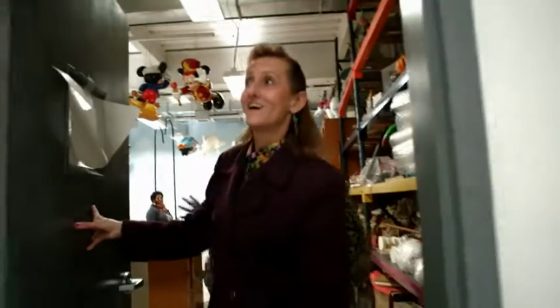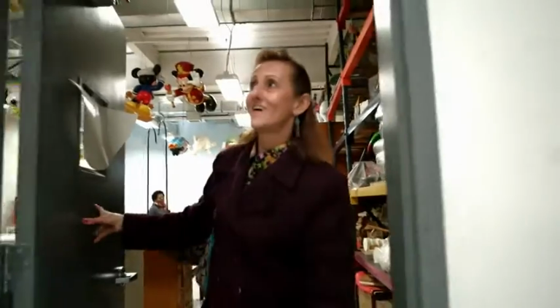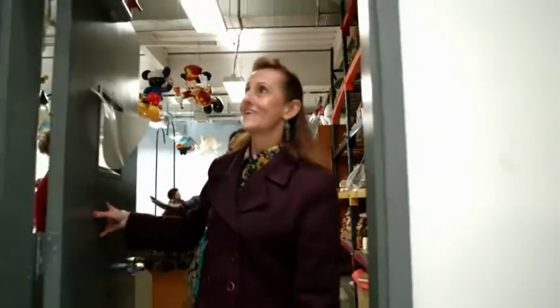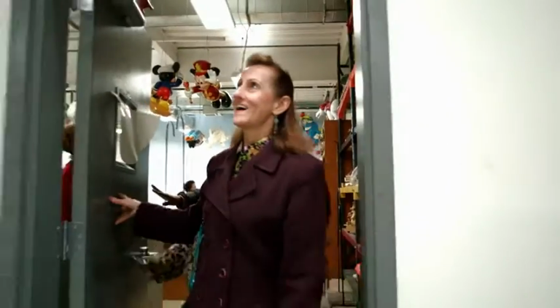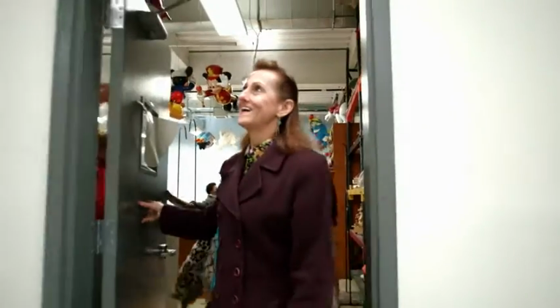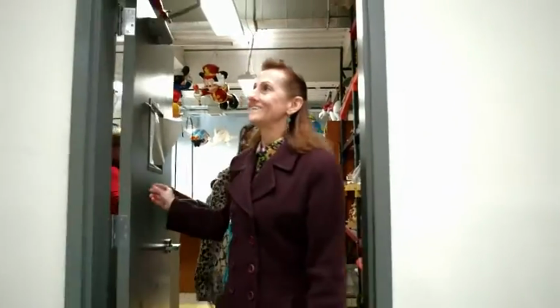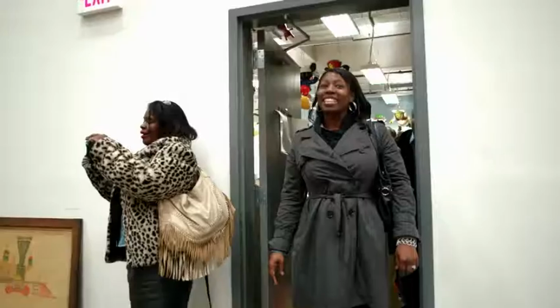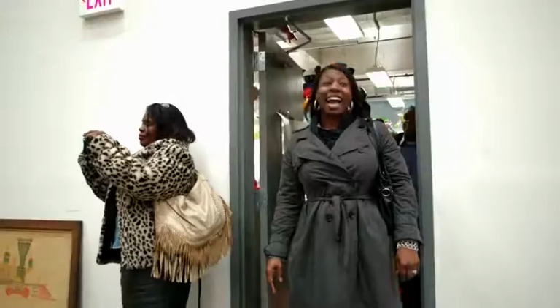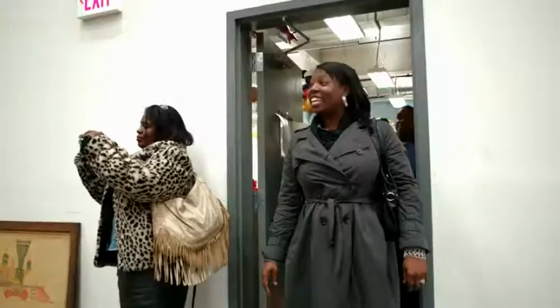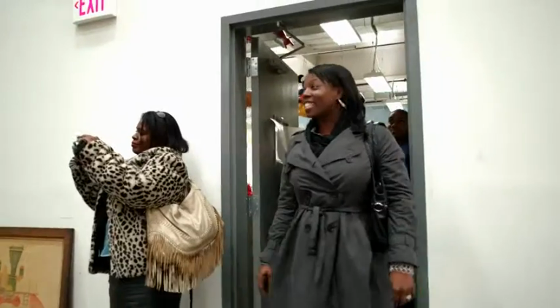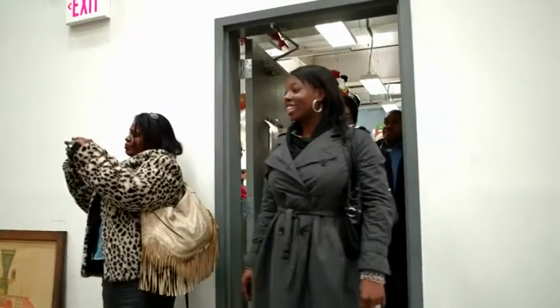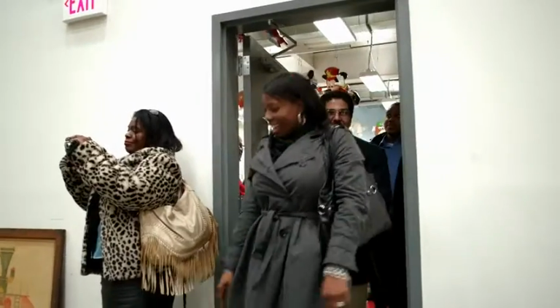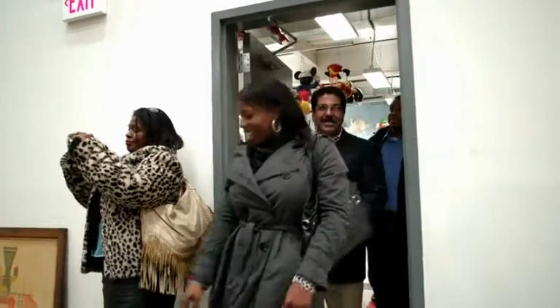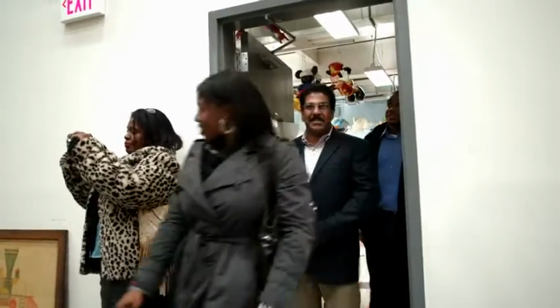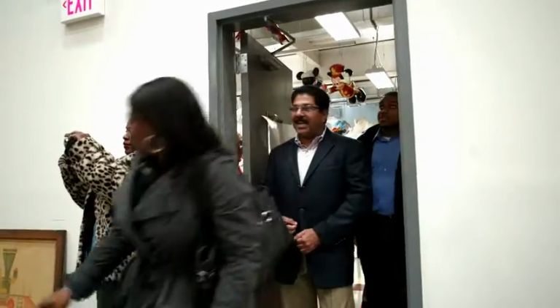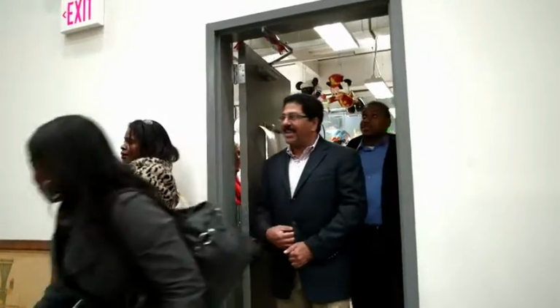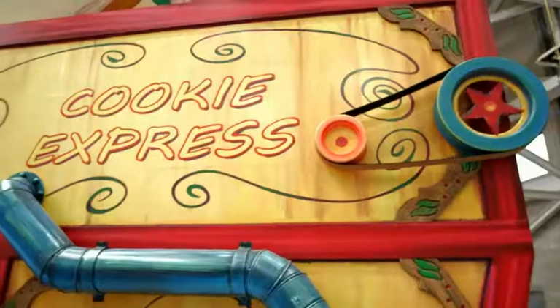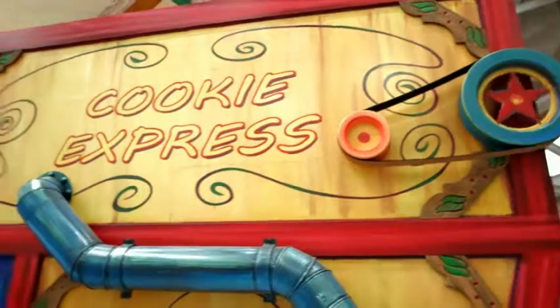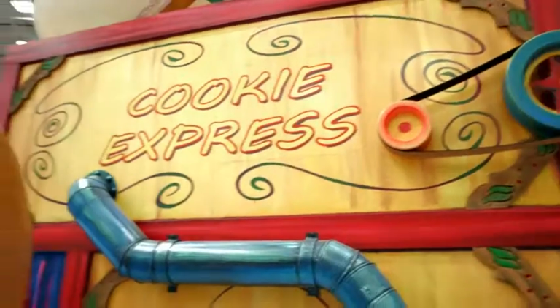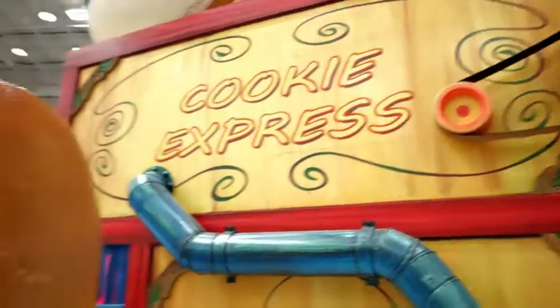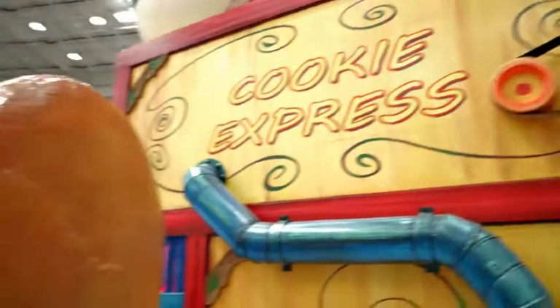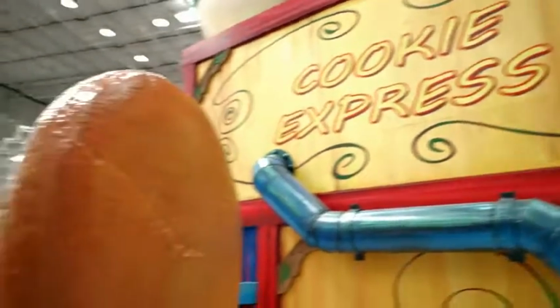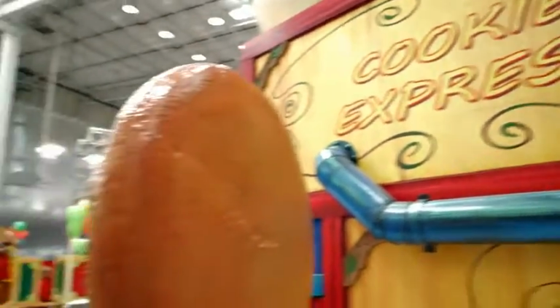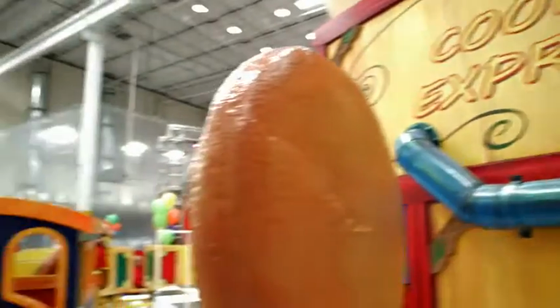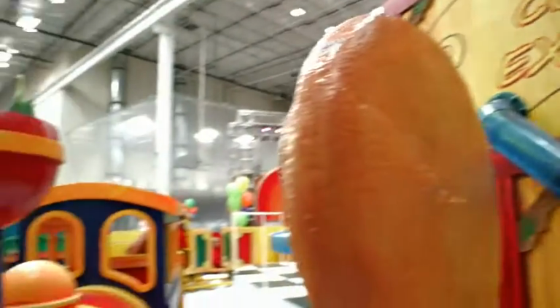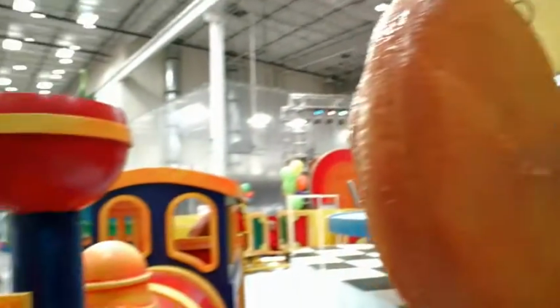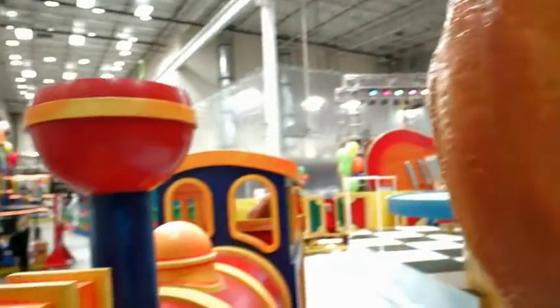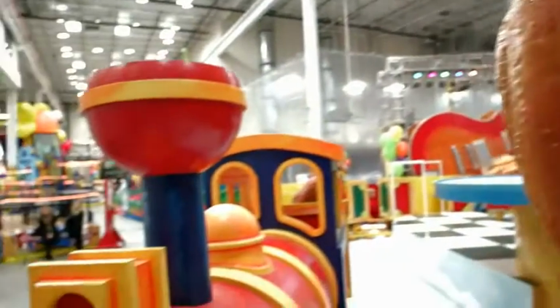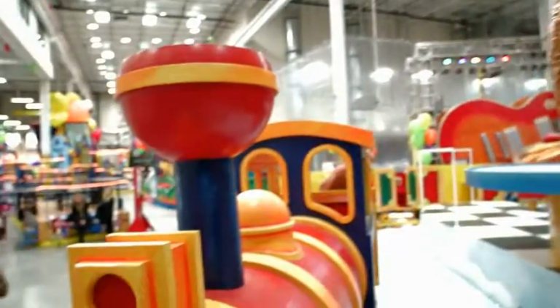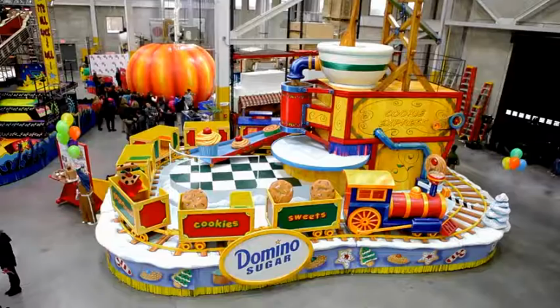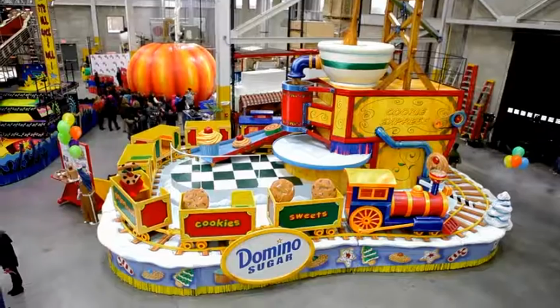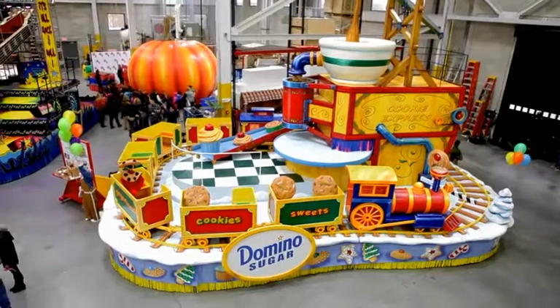Oh, wow. It's ready. It's amazing. Oh my God. That's amazing.